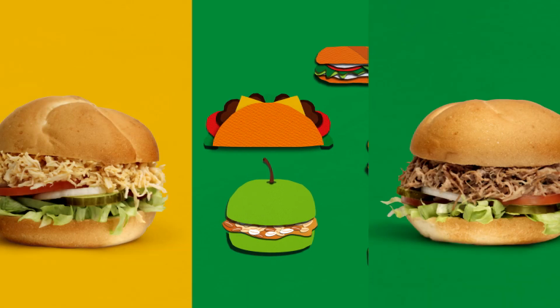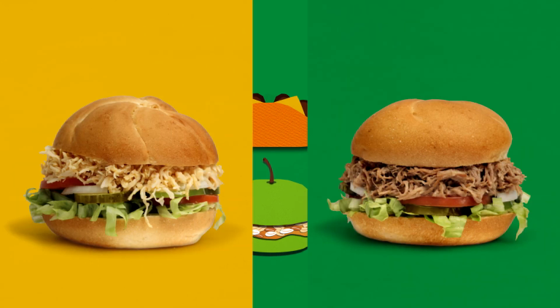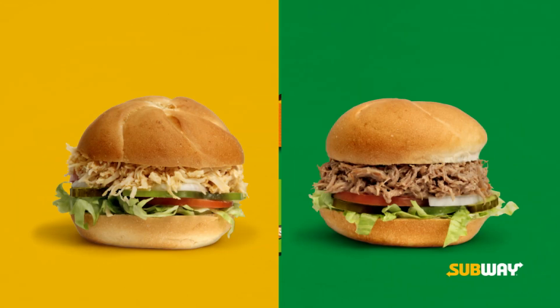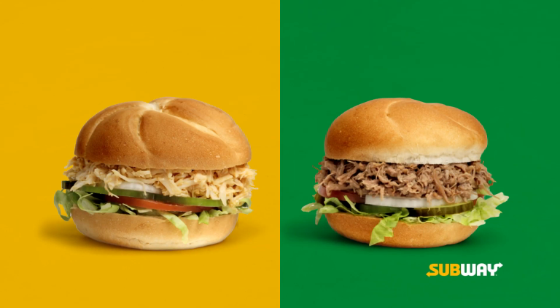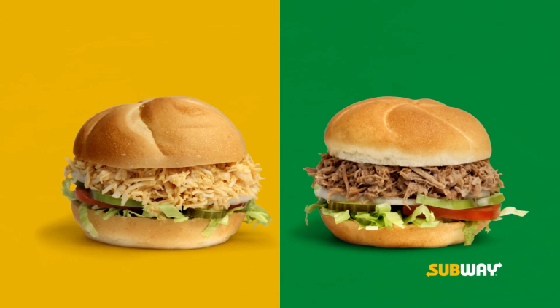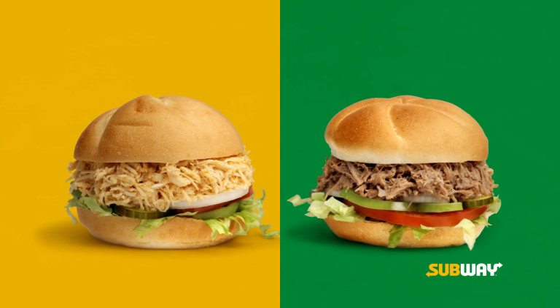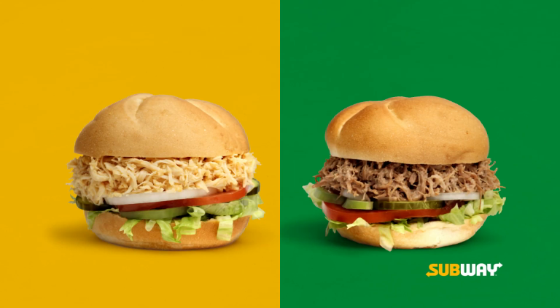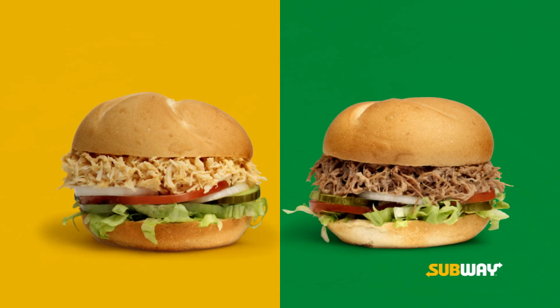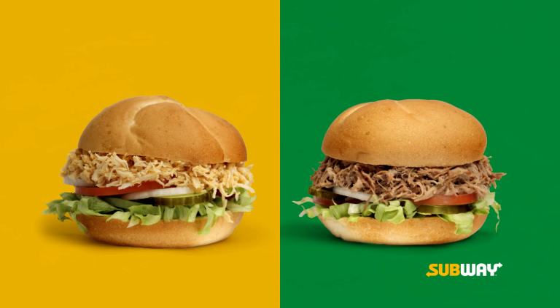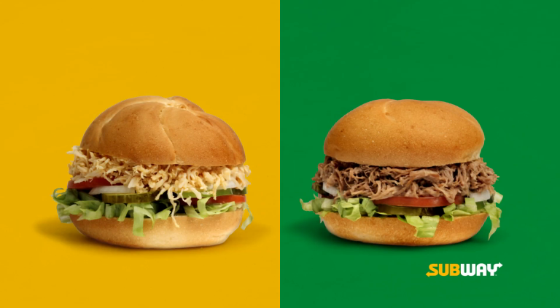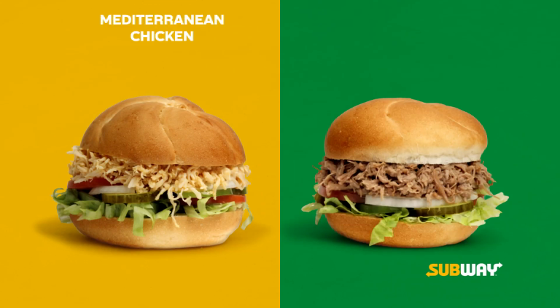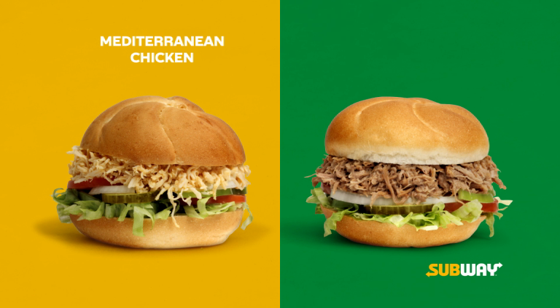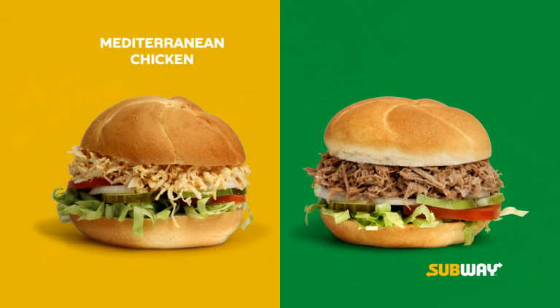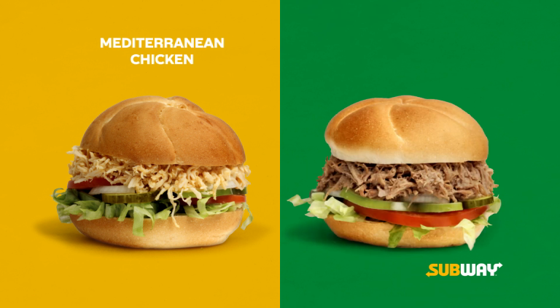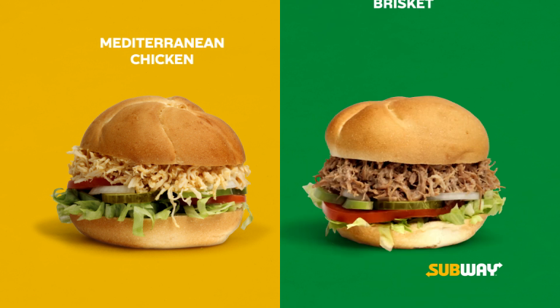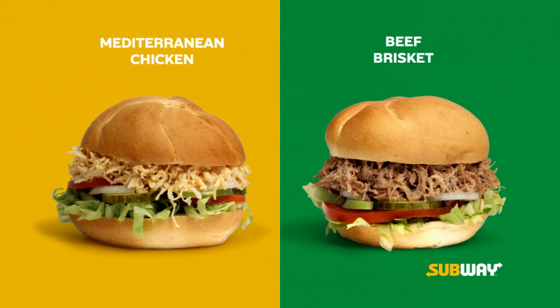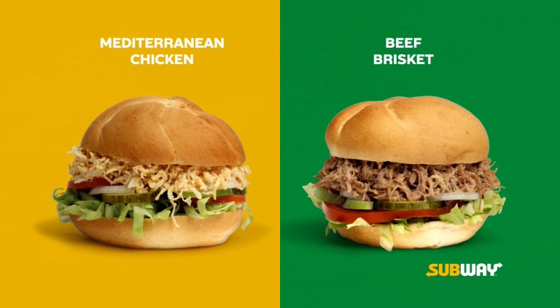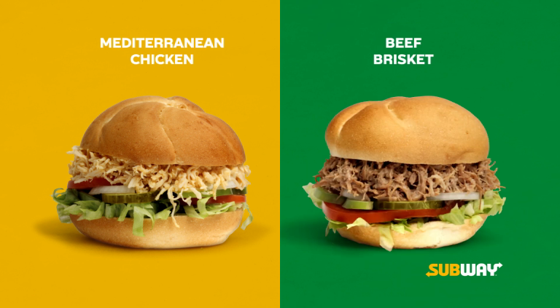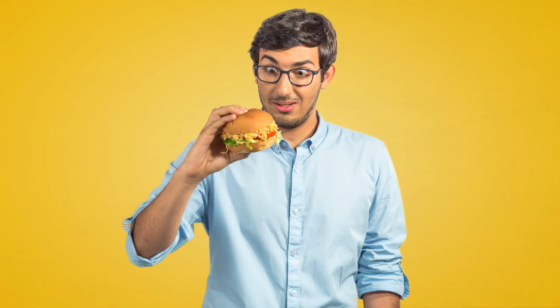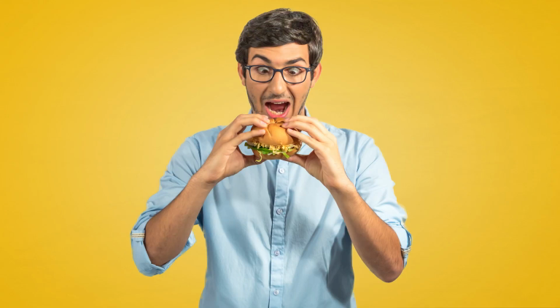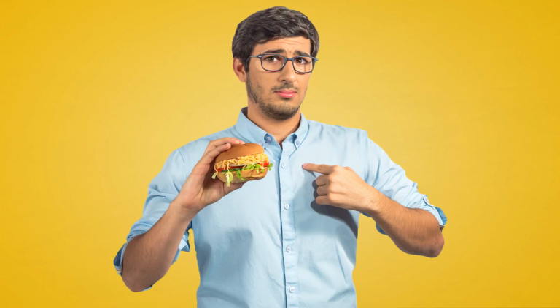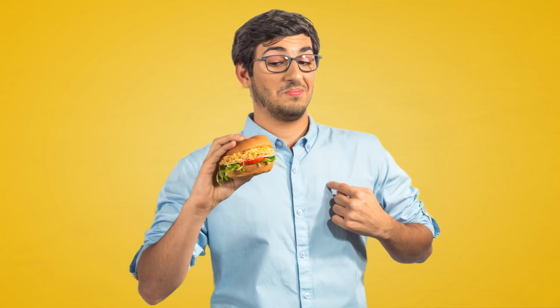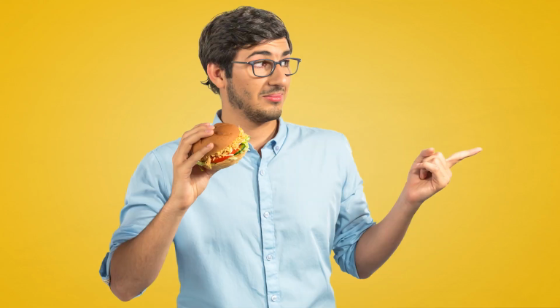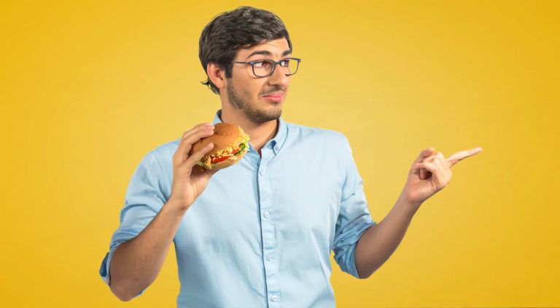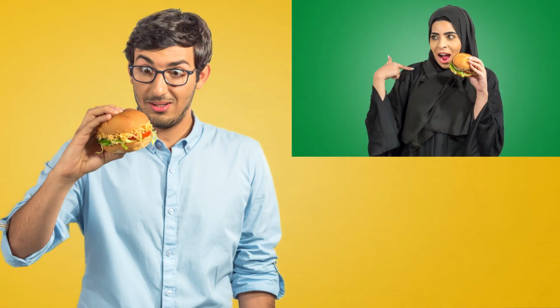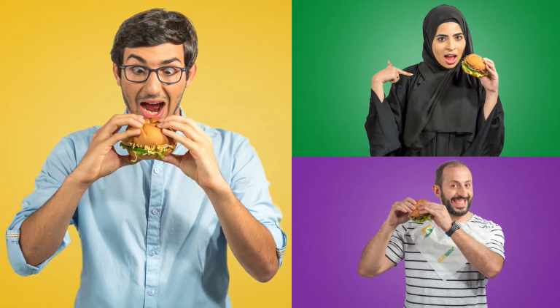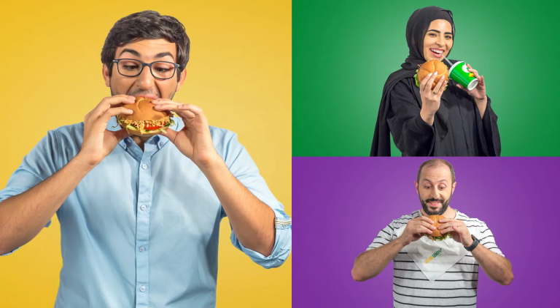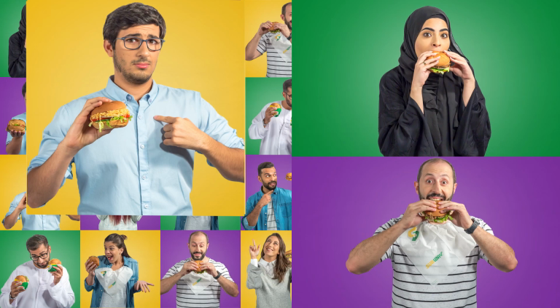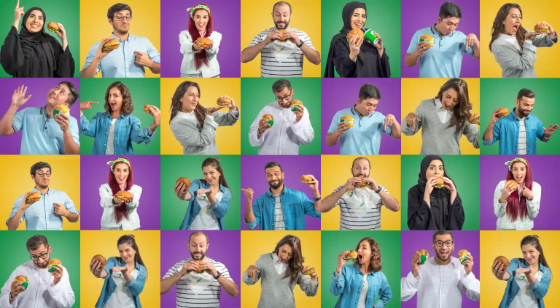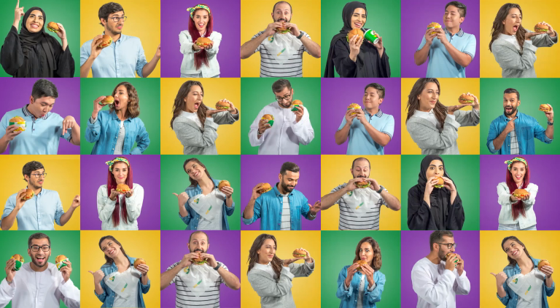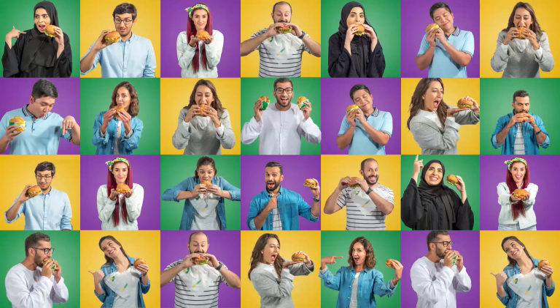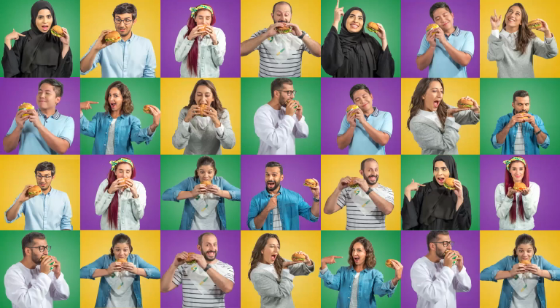Then order Subway's all-new Sub-Rolls in Mediterranean chicken or beef brisket. They'll satisfy you, her, him, and everyone you love.